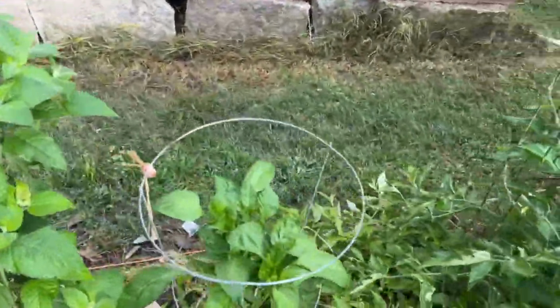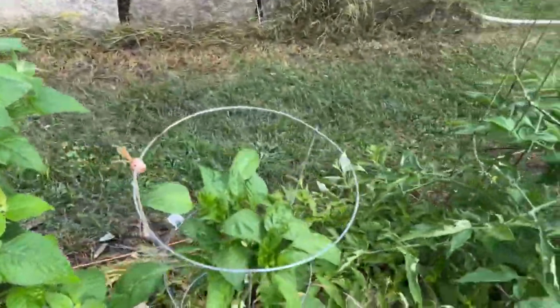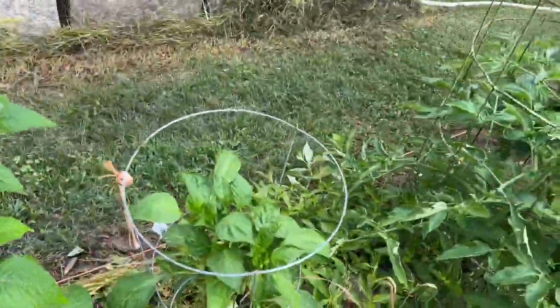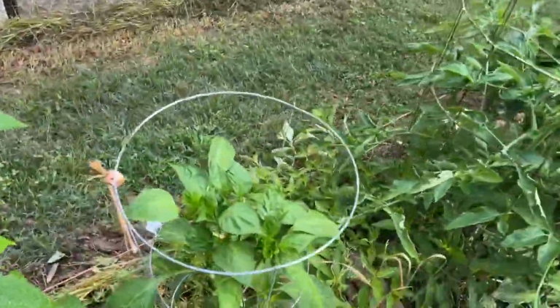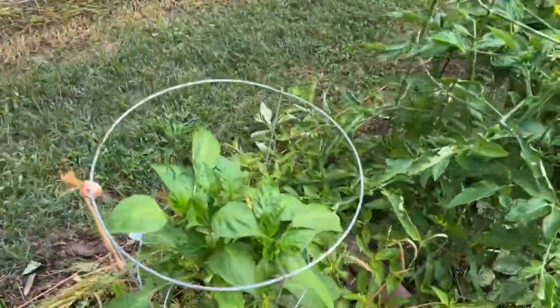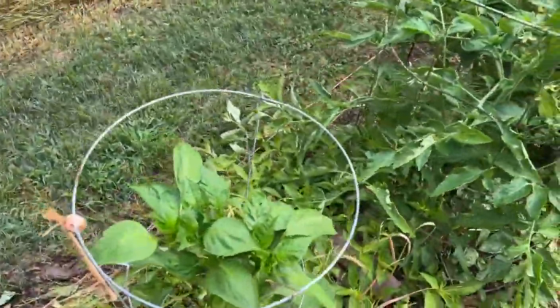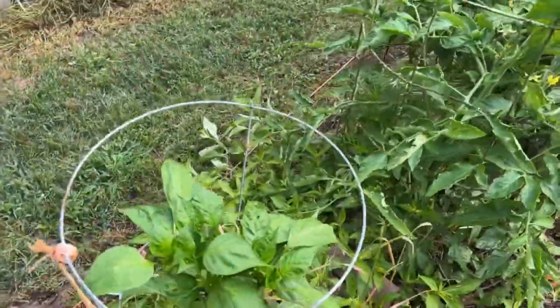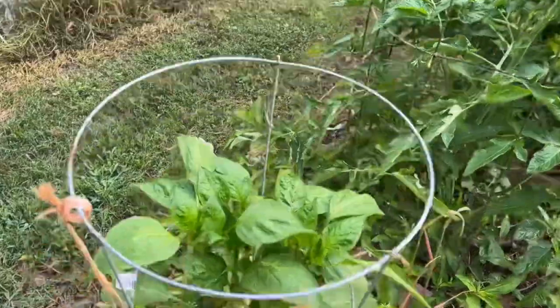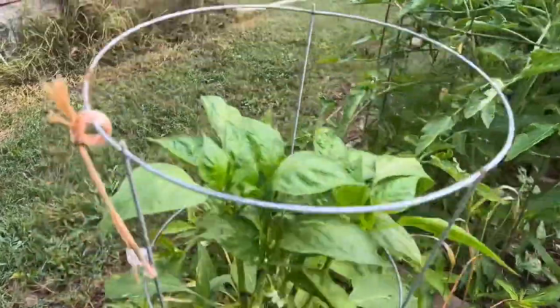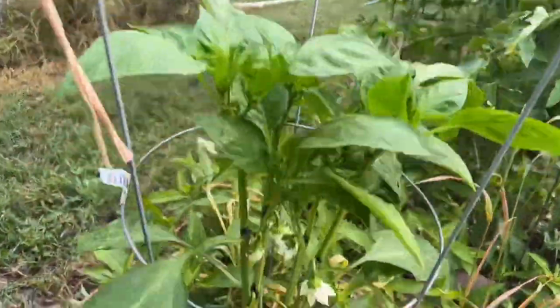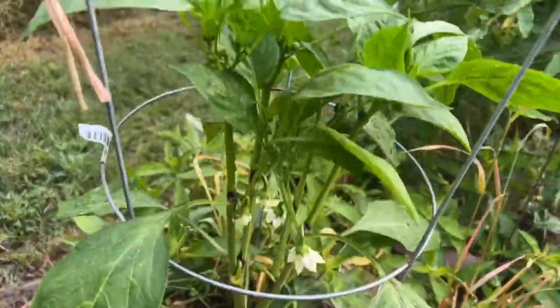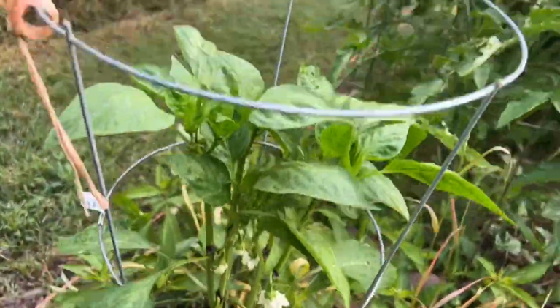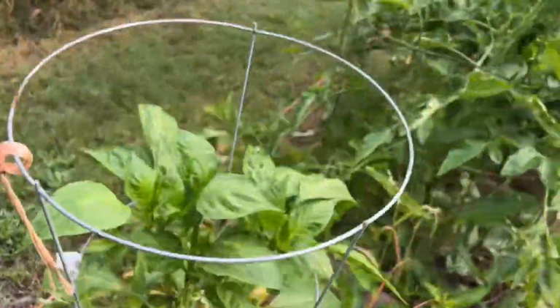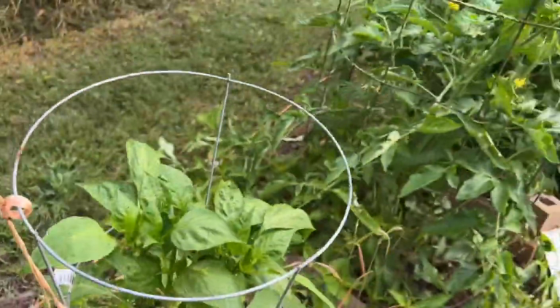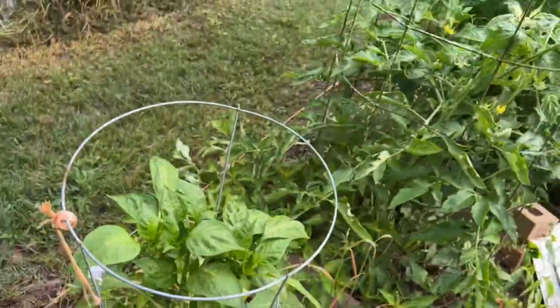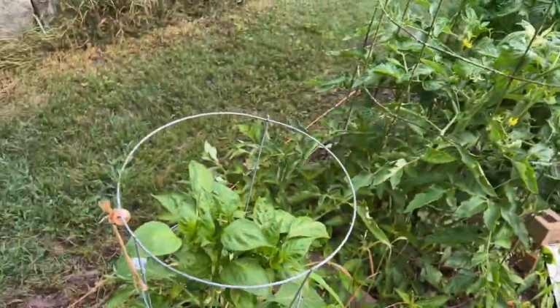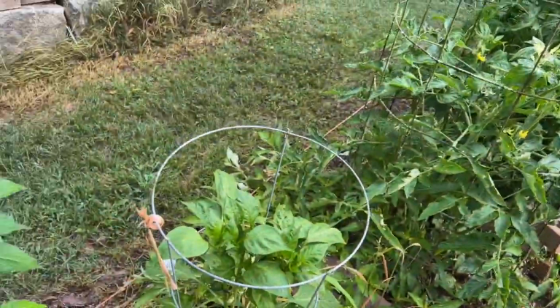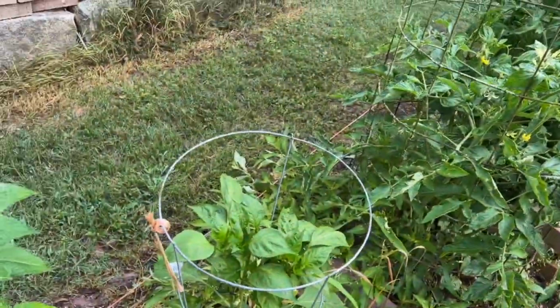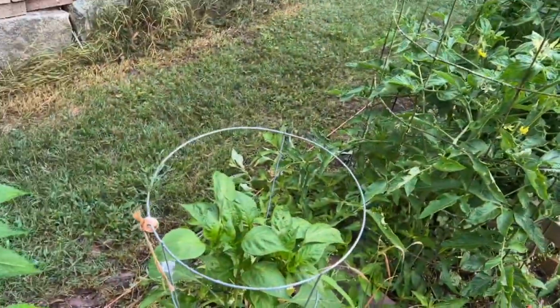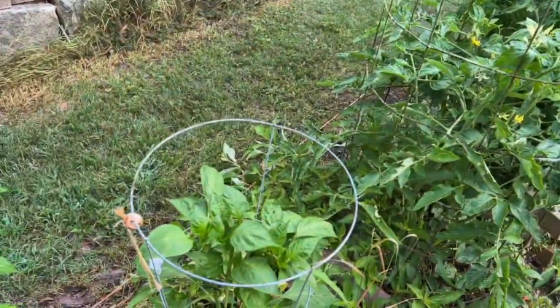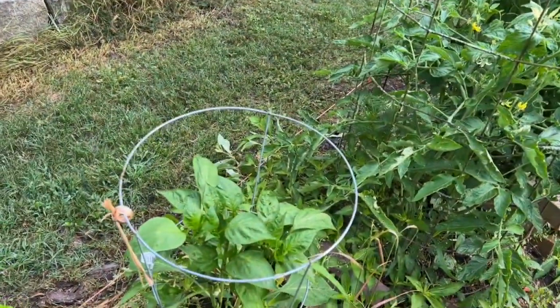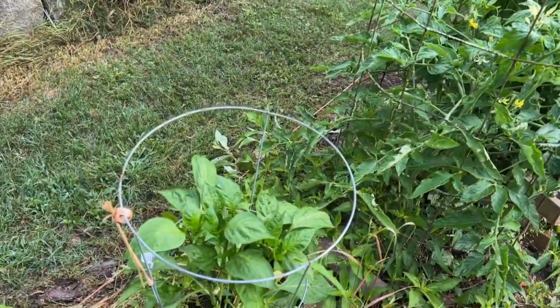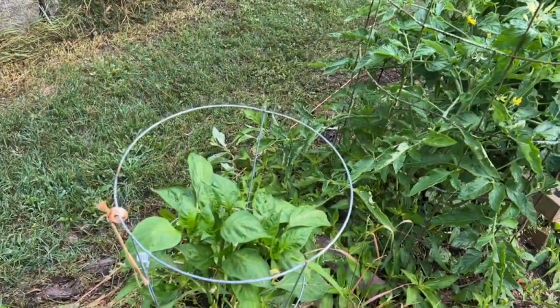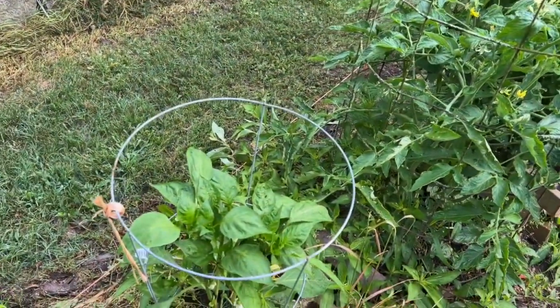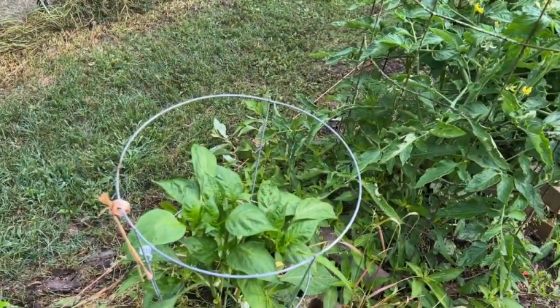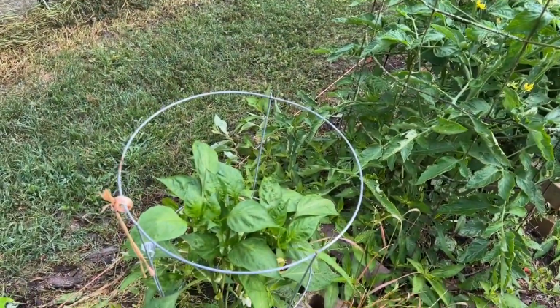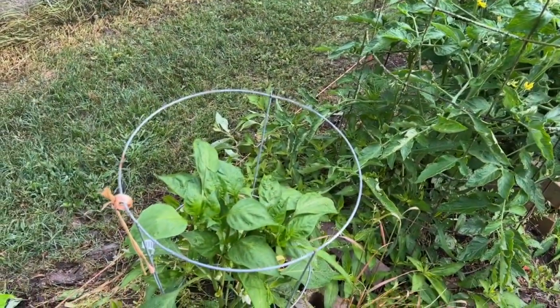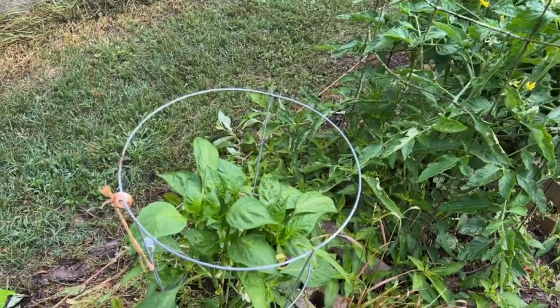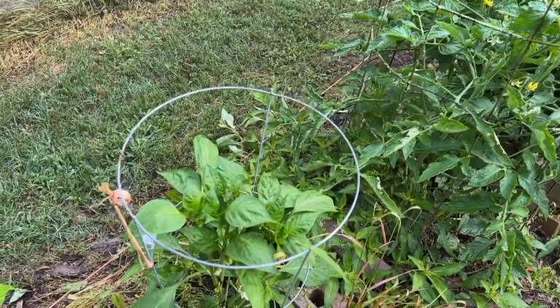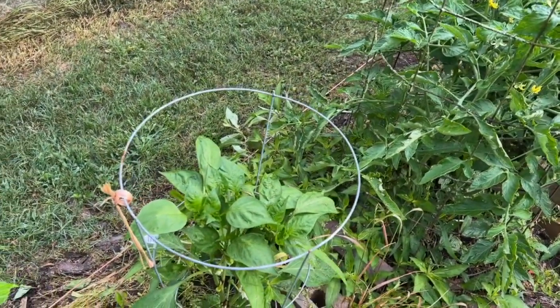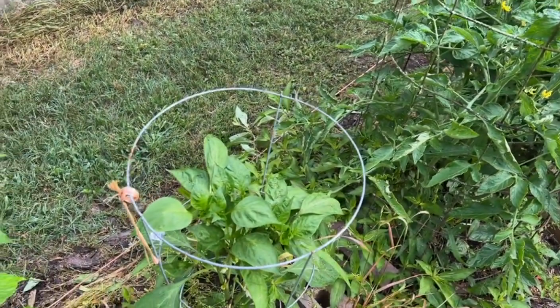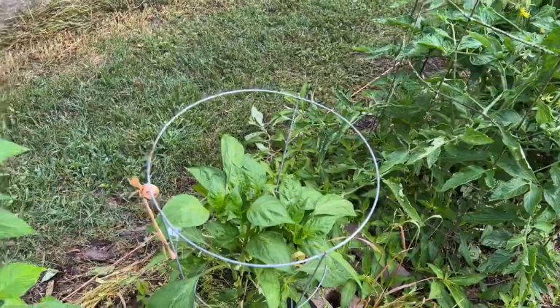My pepper plant is blooming. These really need hot, hot heat to do well.